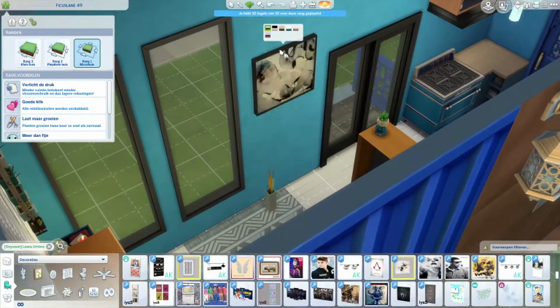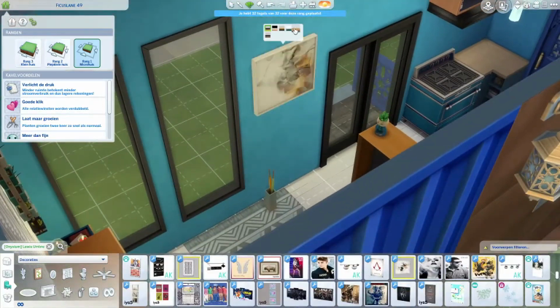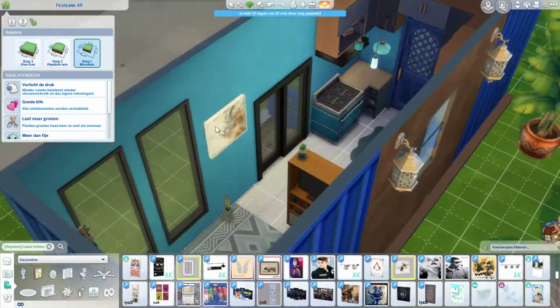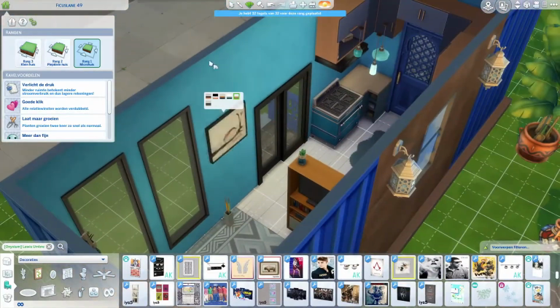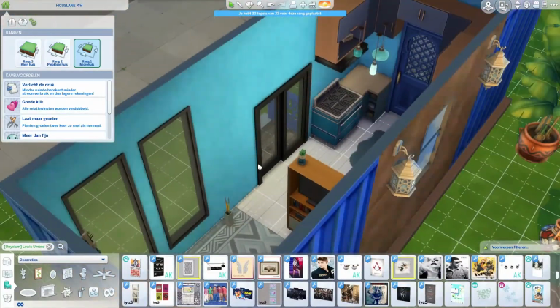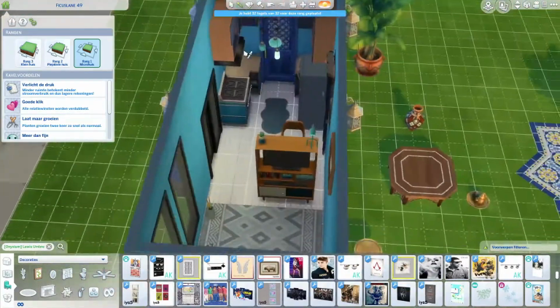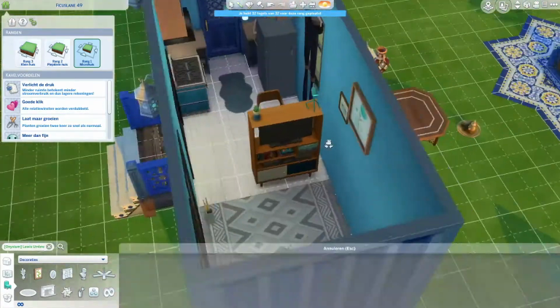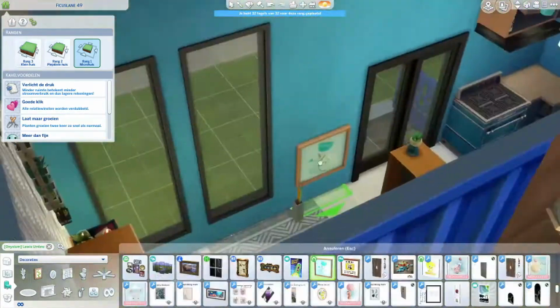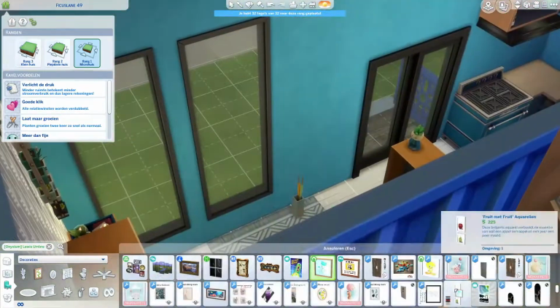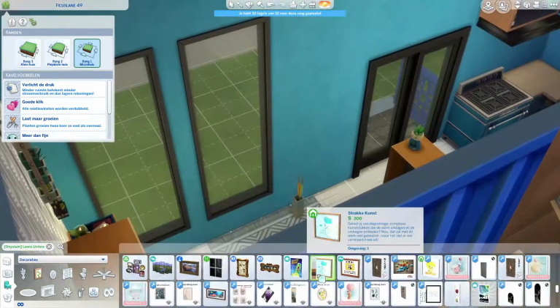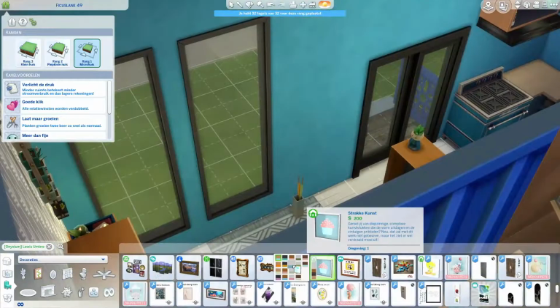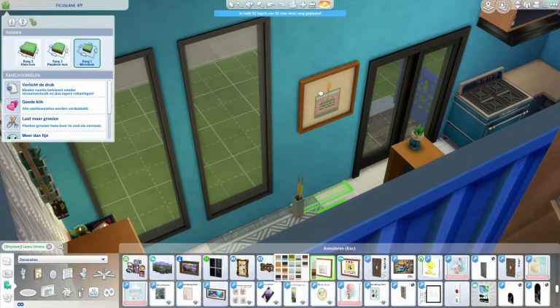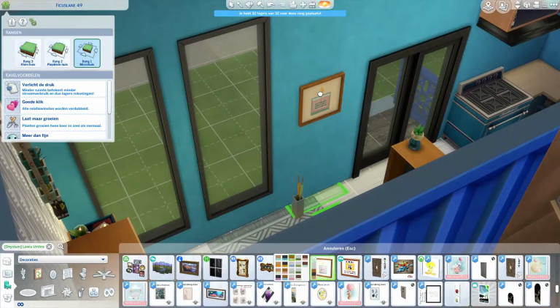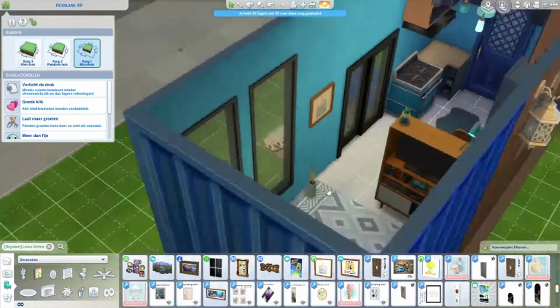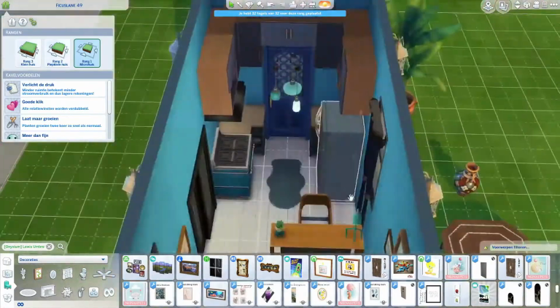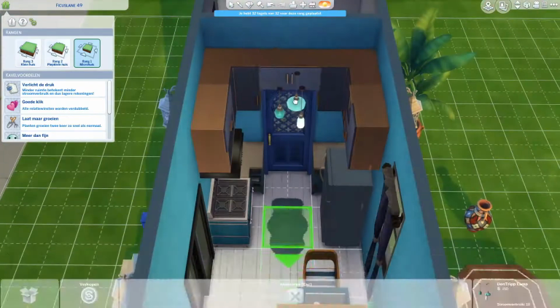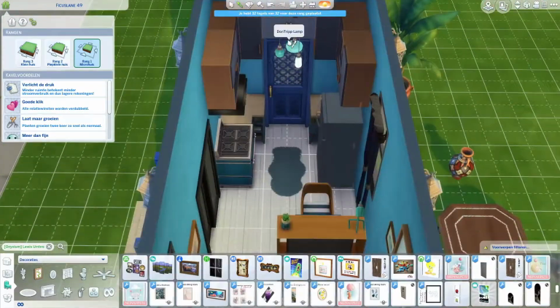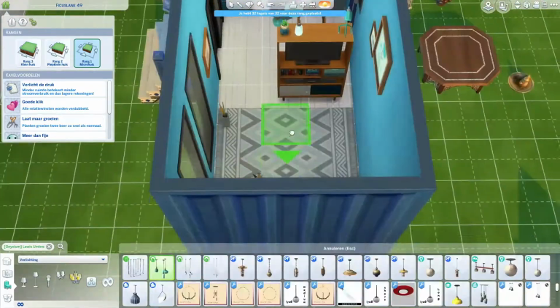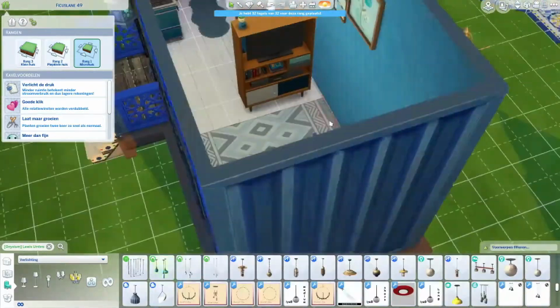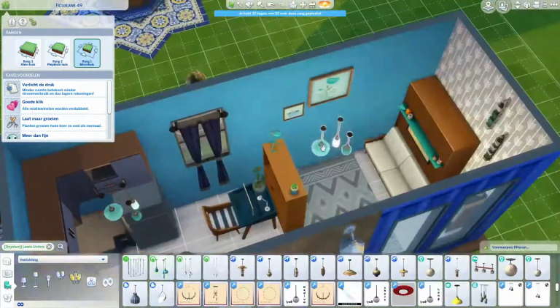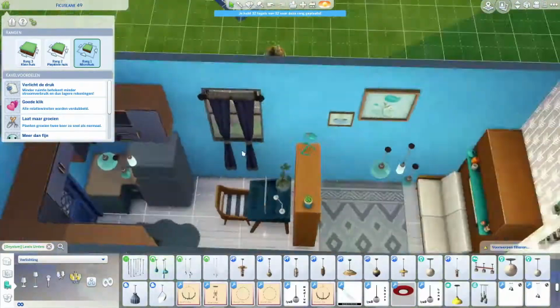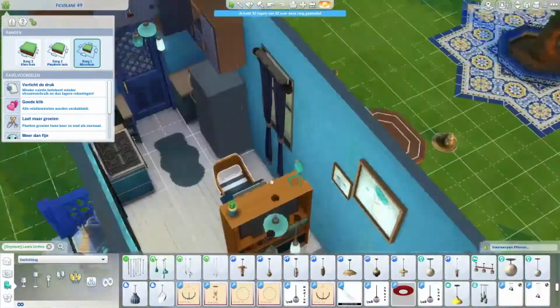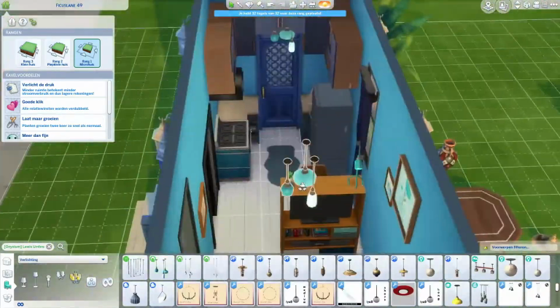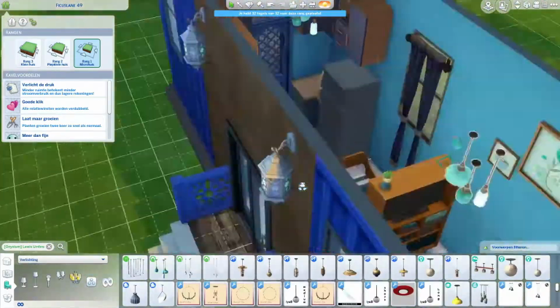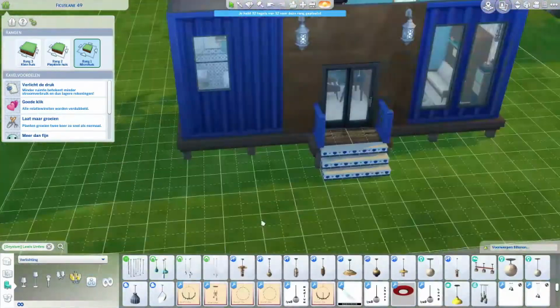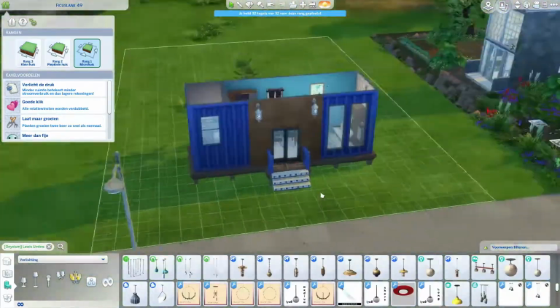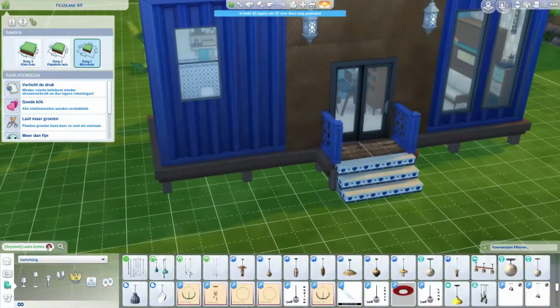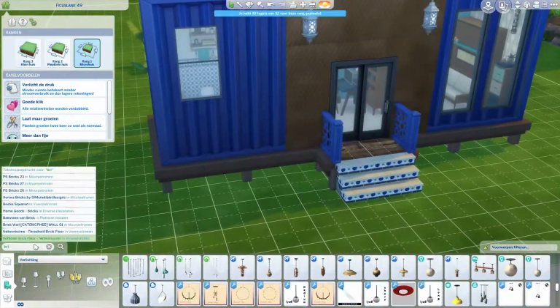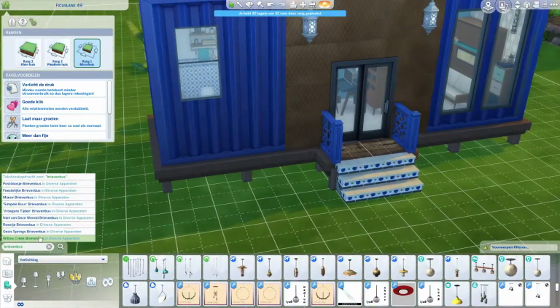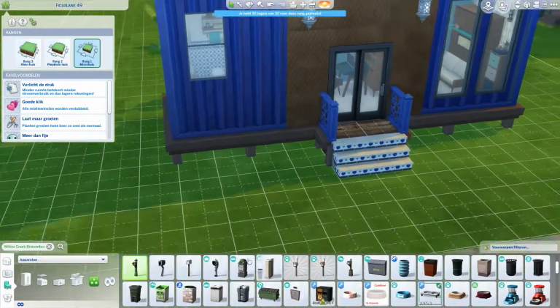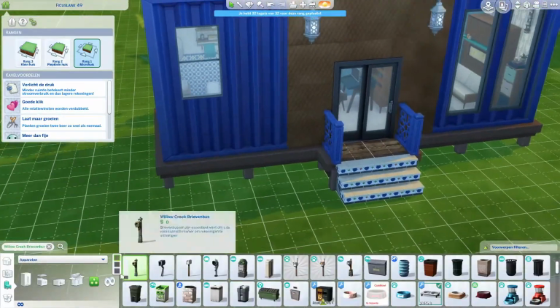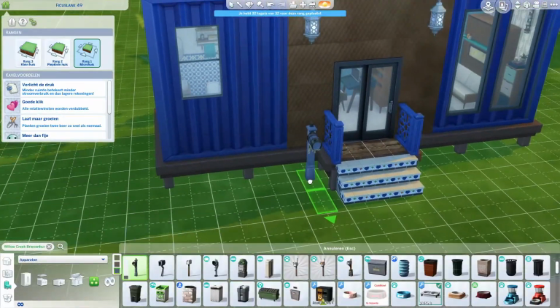I did kind of forget until the end to really work on the bathroom, so we put in the basics and then I completely forgot to finish it.